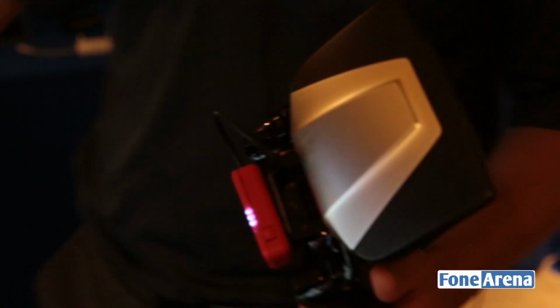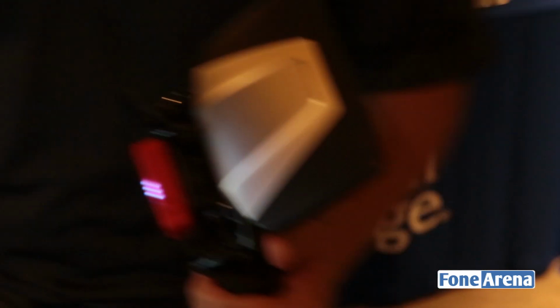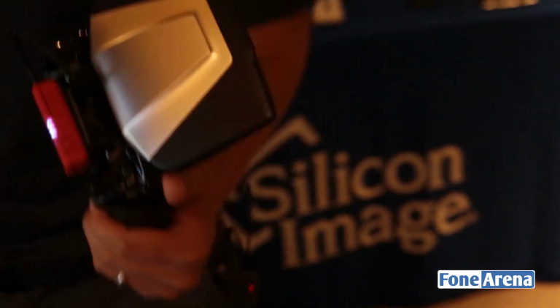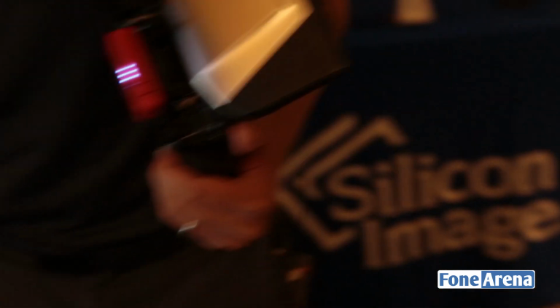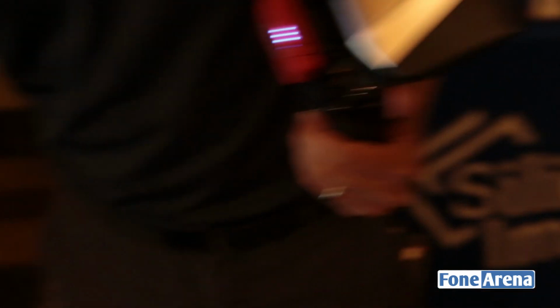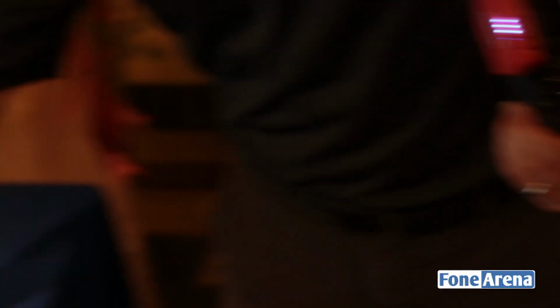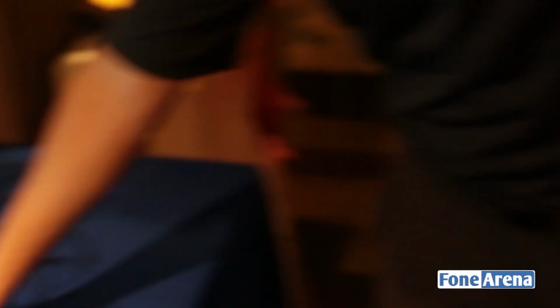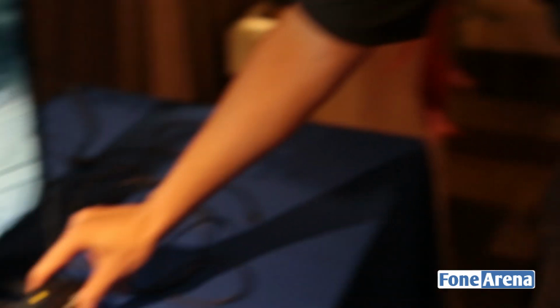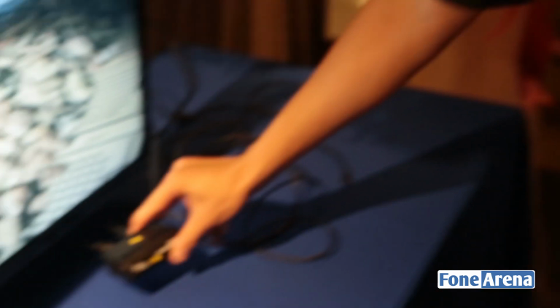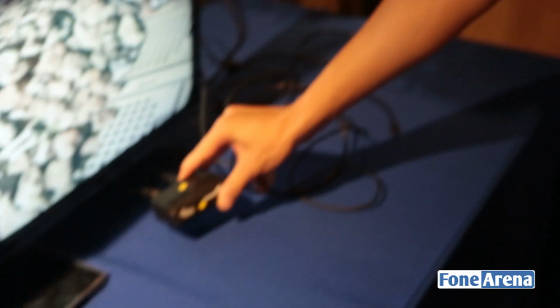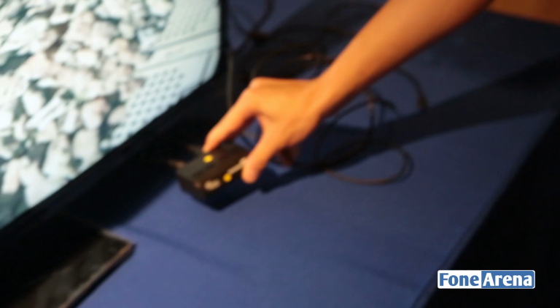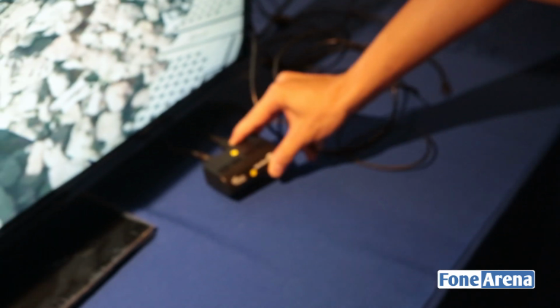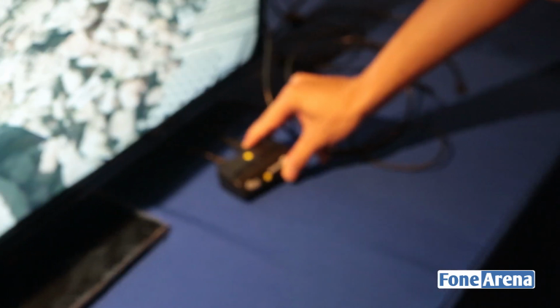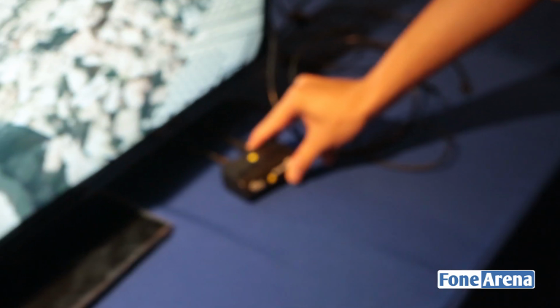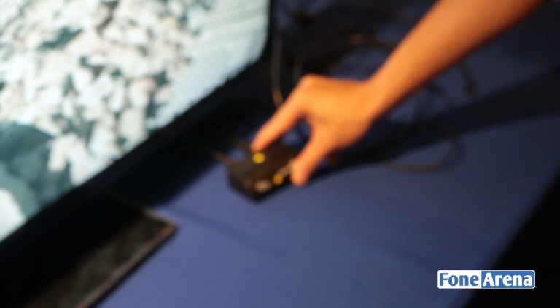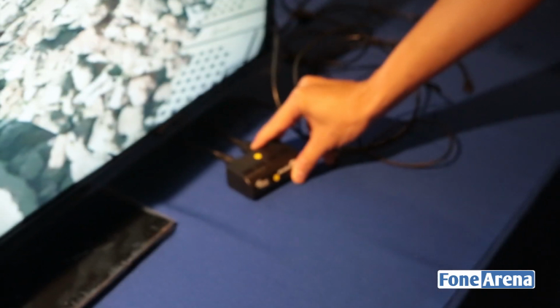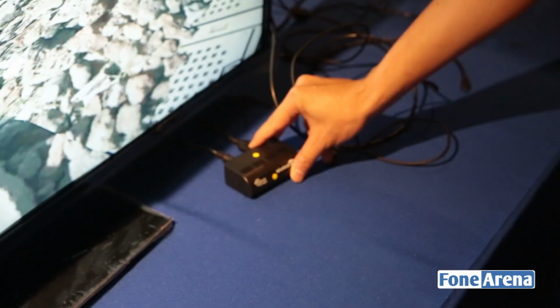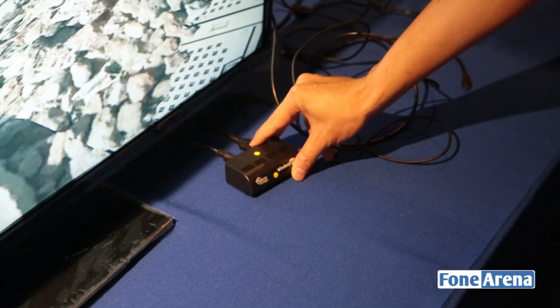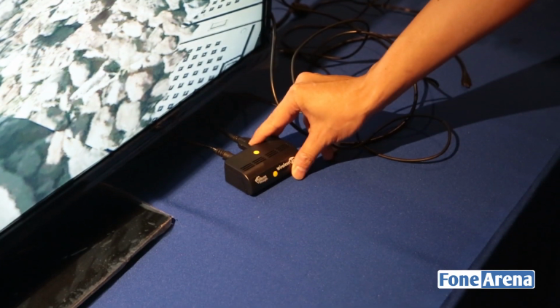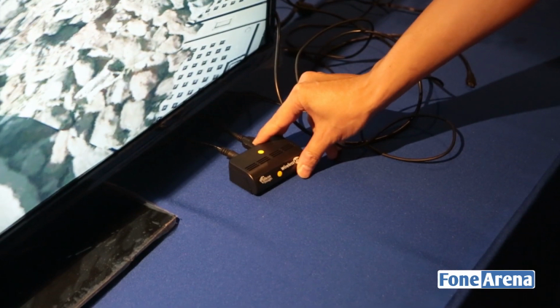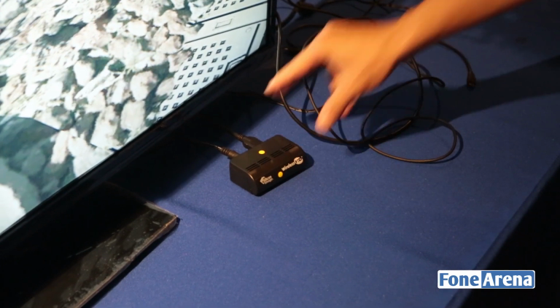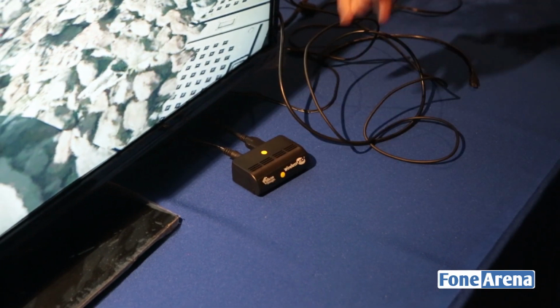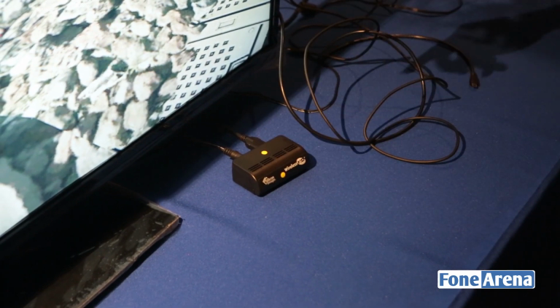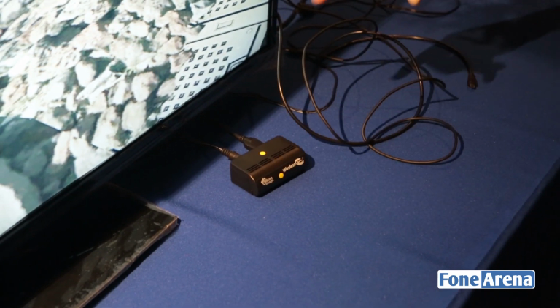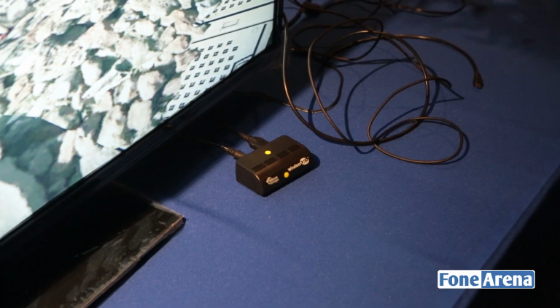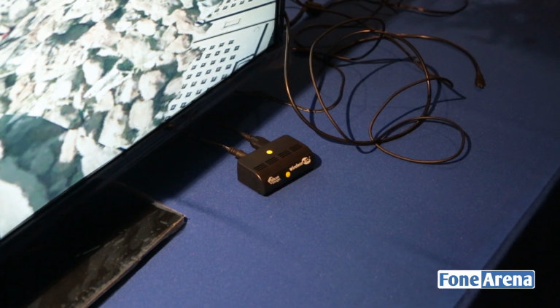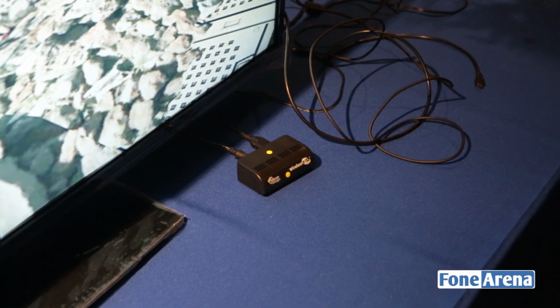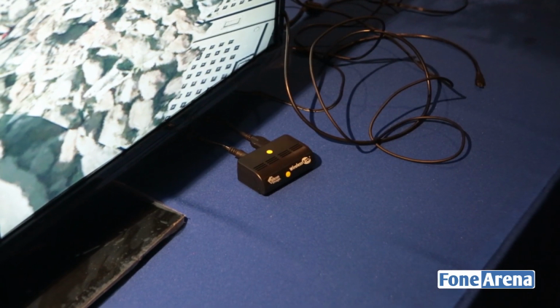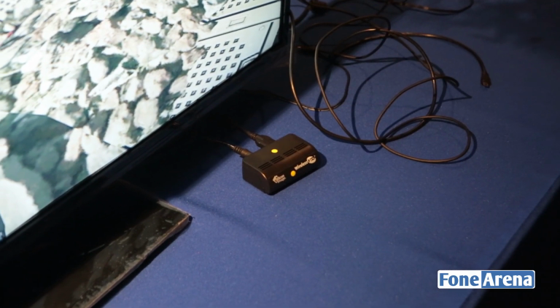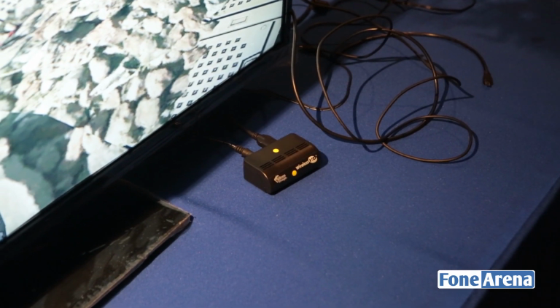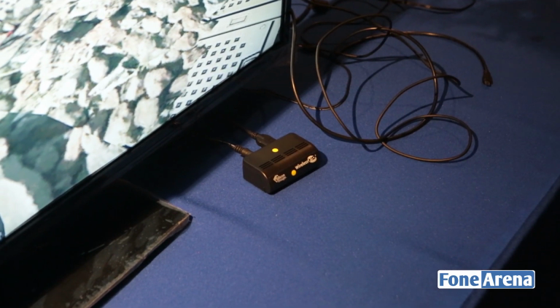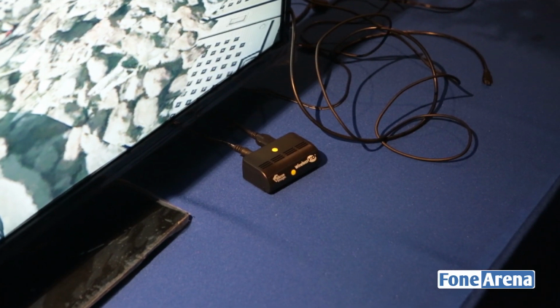There's a receiver here you can see. You connect that to the back of the TV via HDMI.